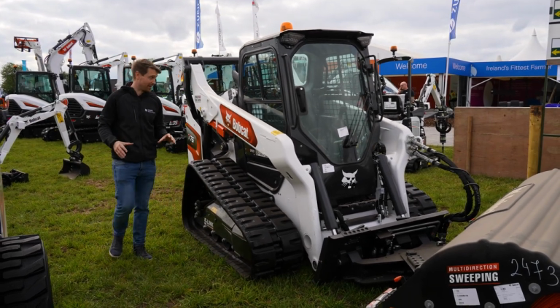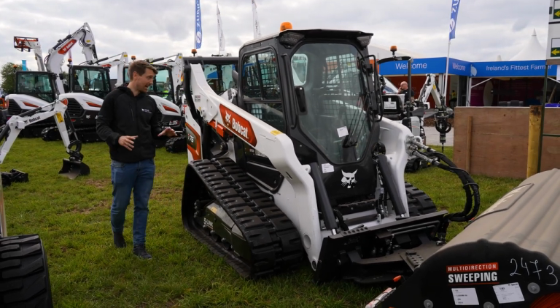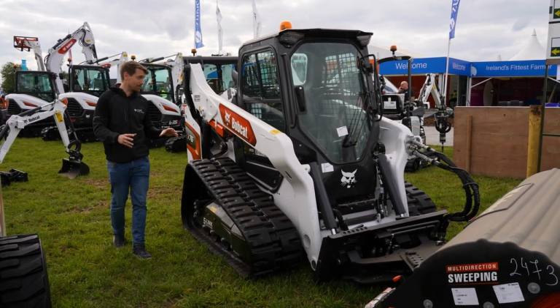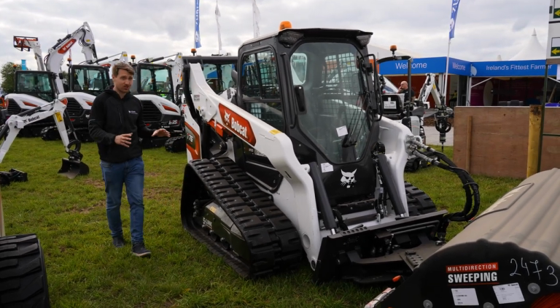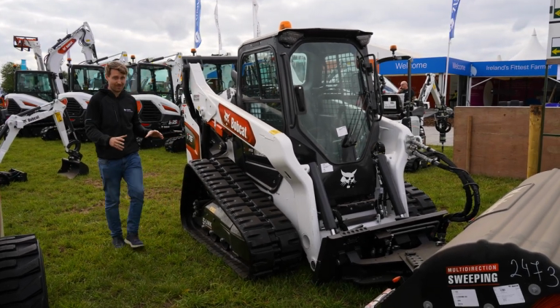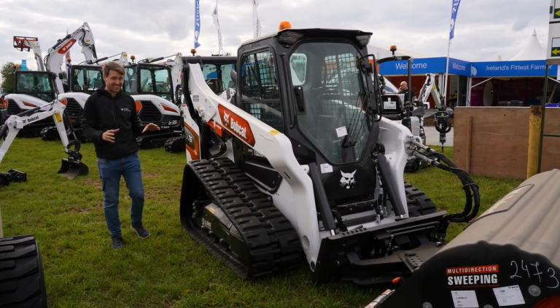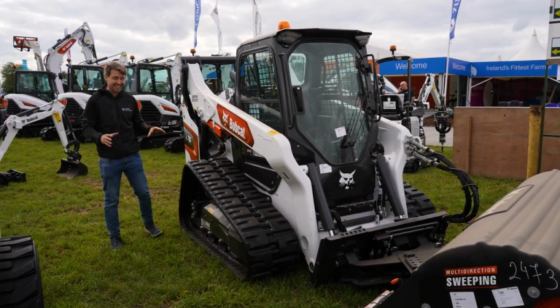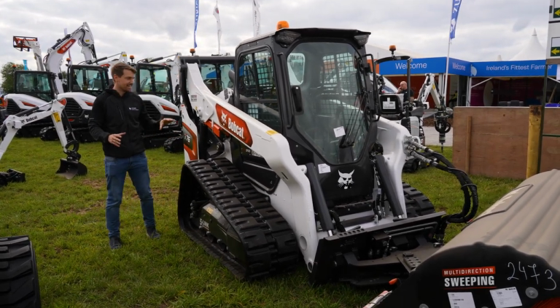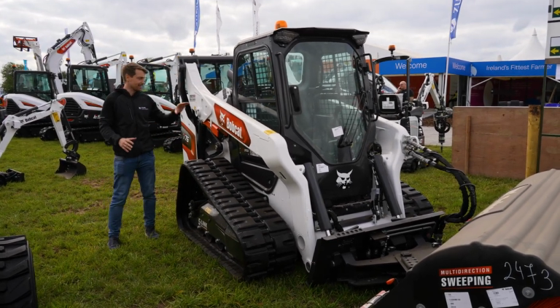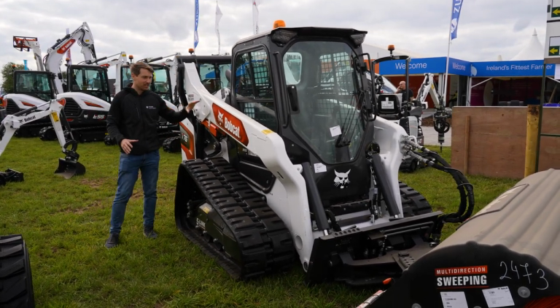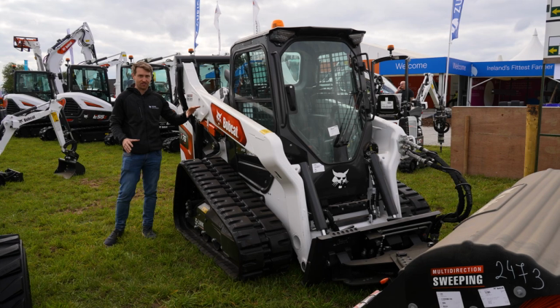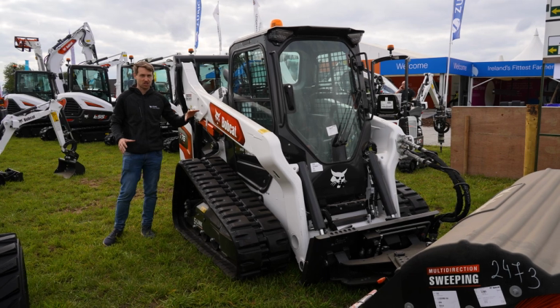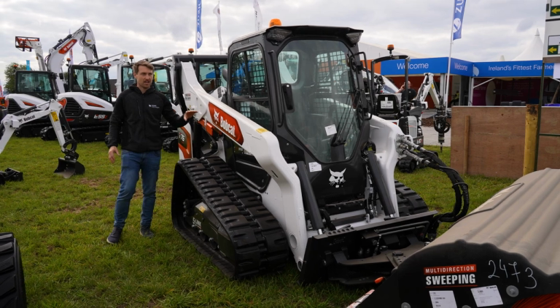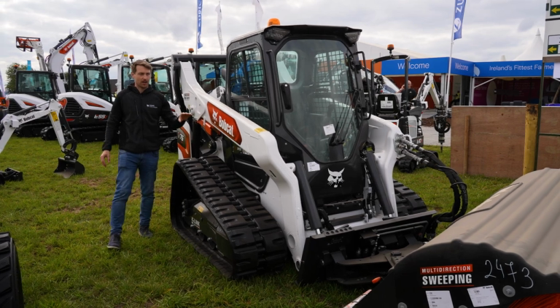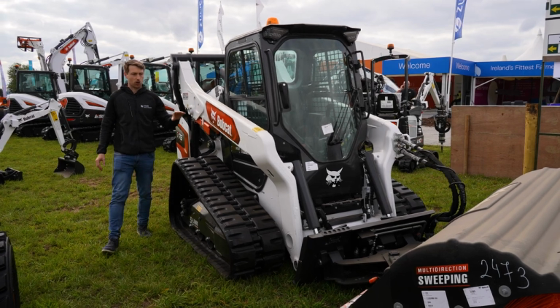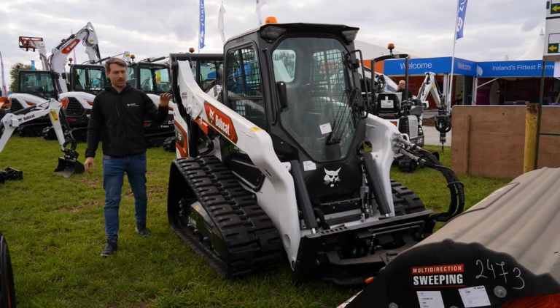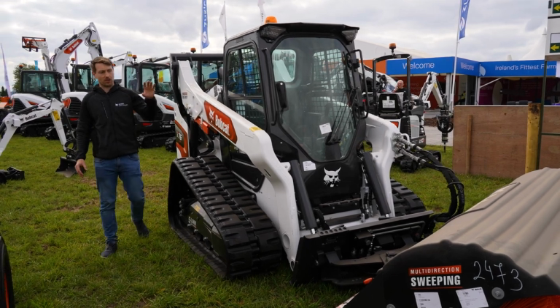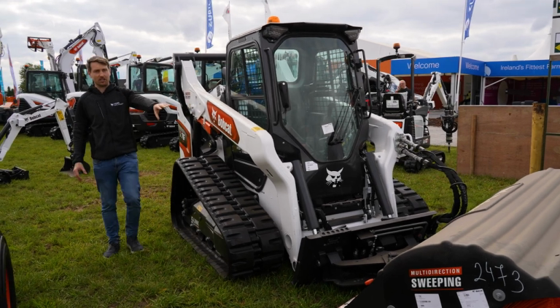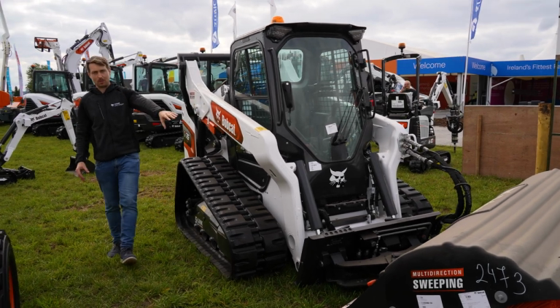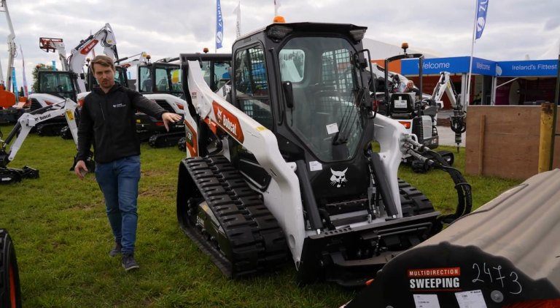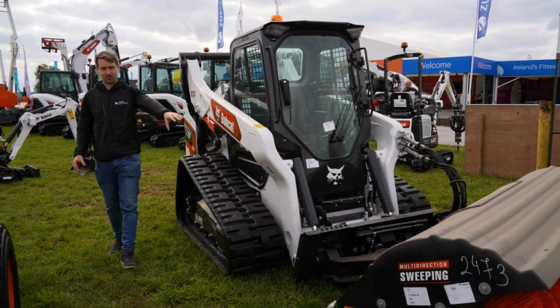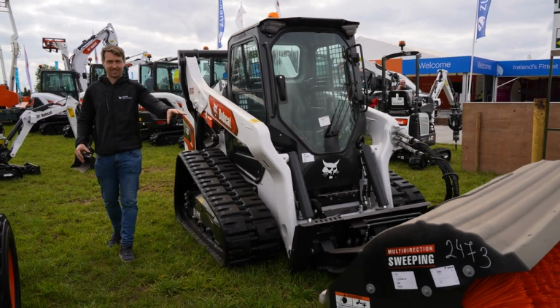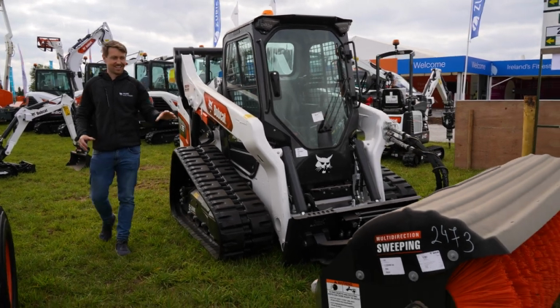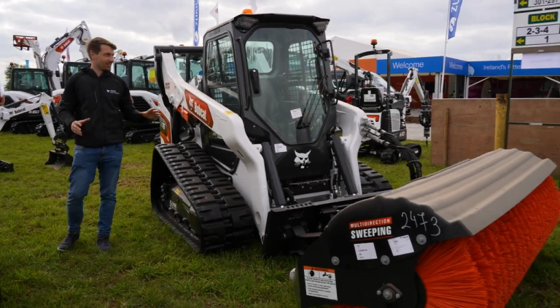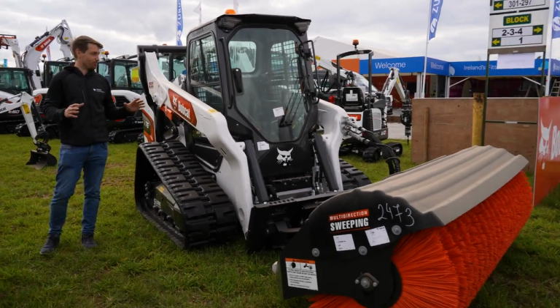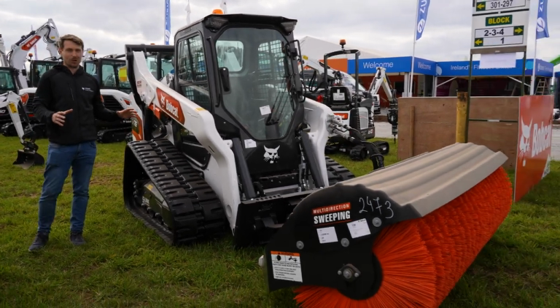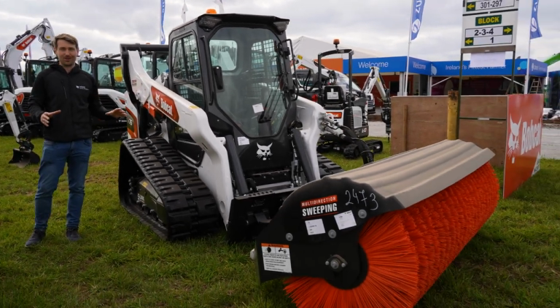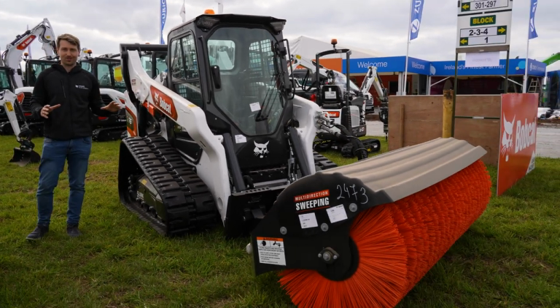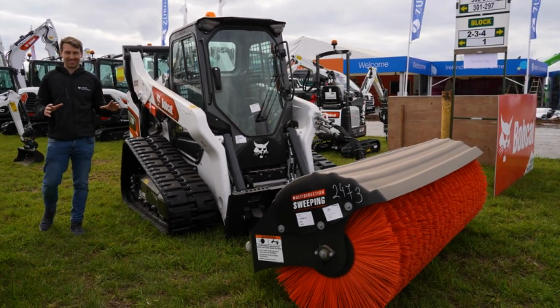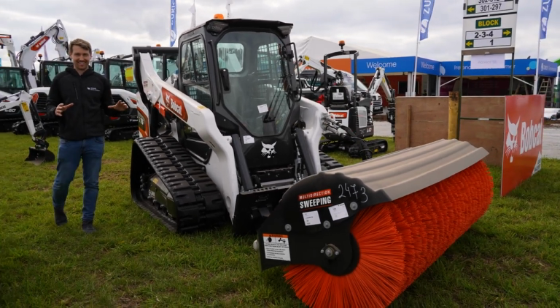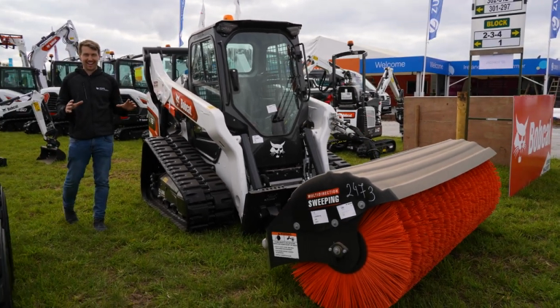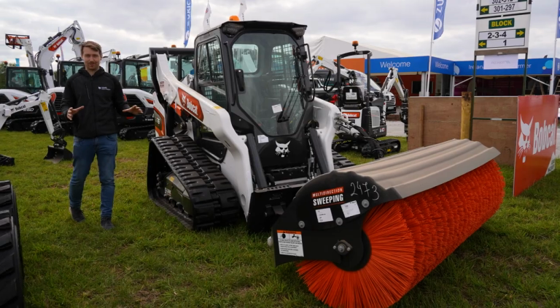It'll be a lot of people's first time actually seeing this machine in the flesh. Of course we have one of the multi-sweeps up in front of it, and boy oh boy, this machine is an animal.